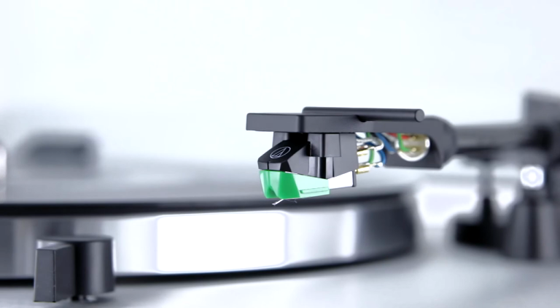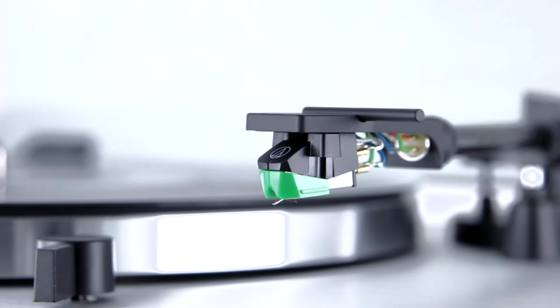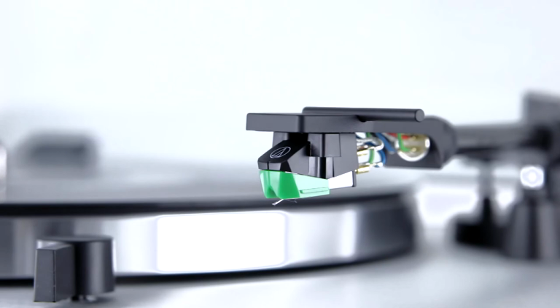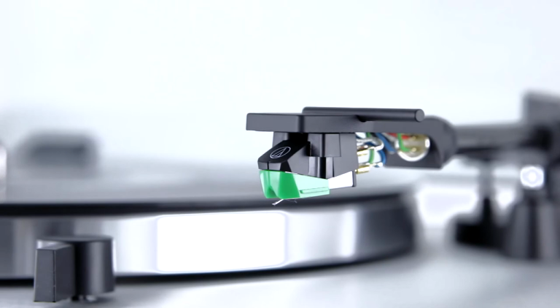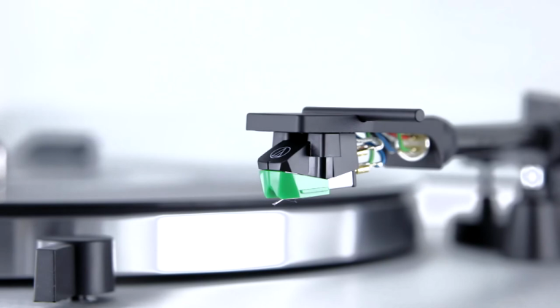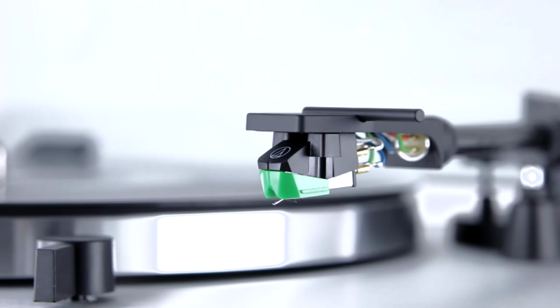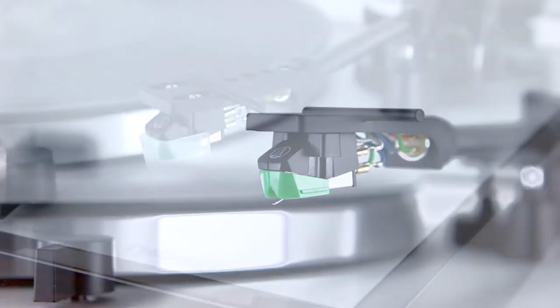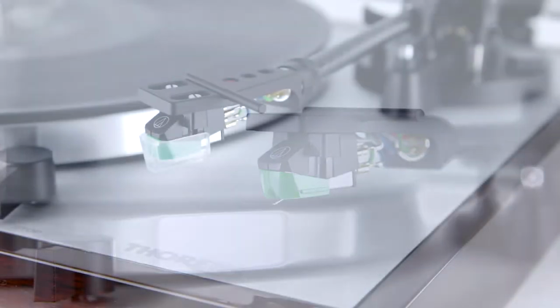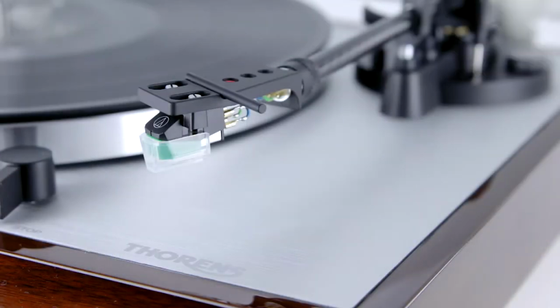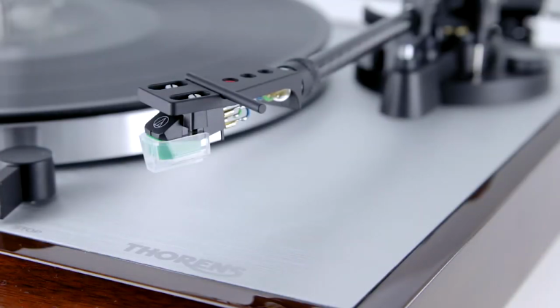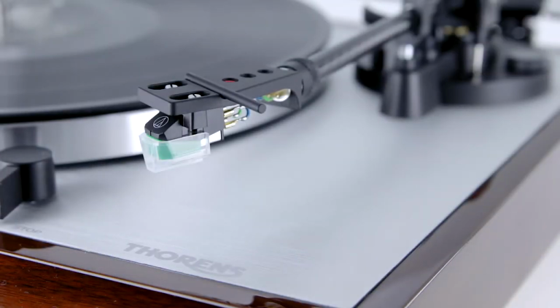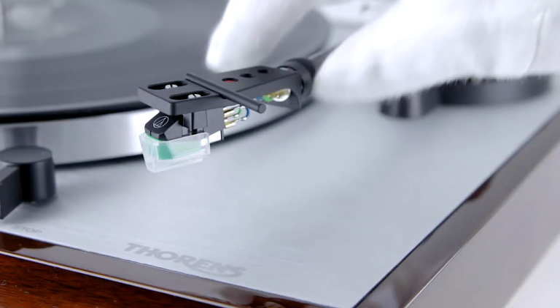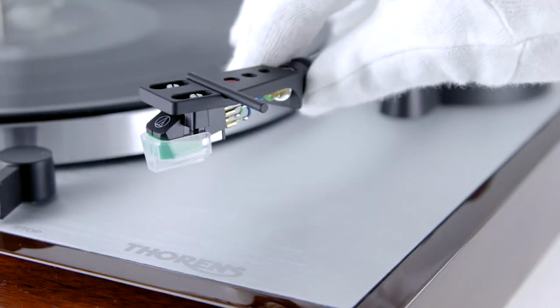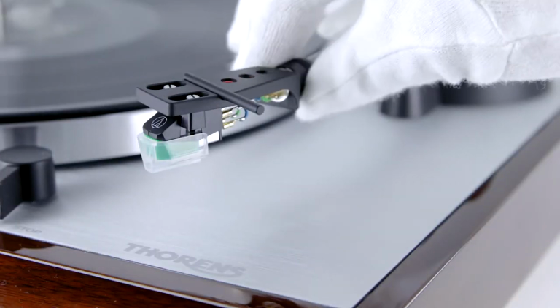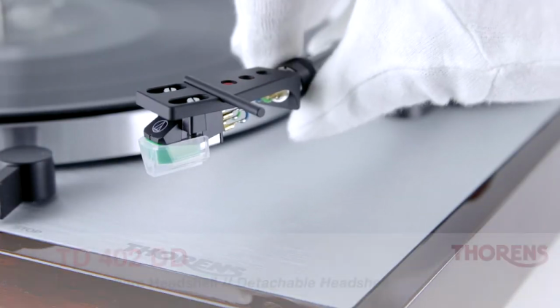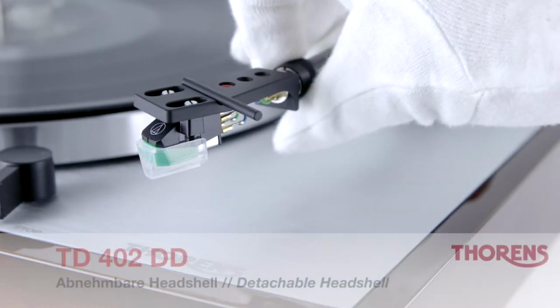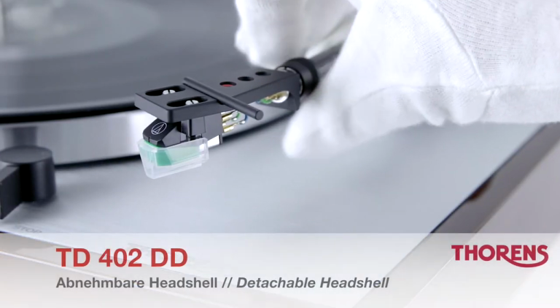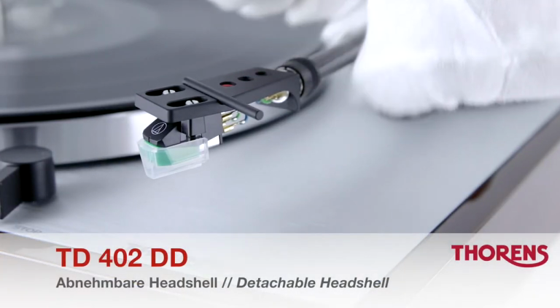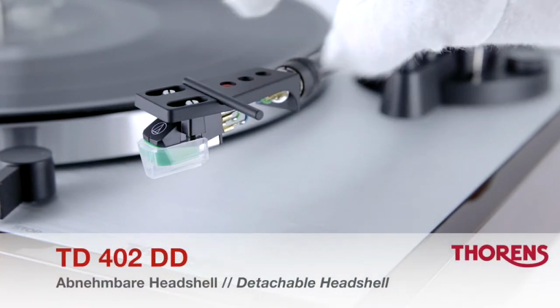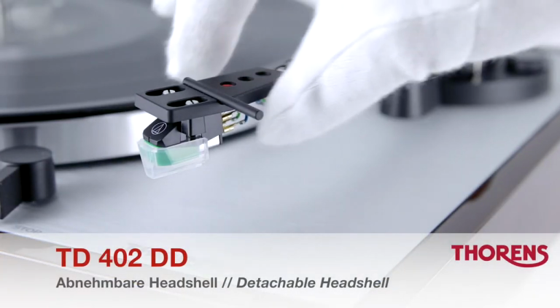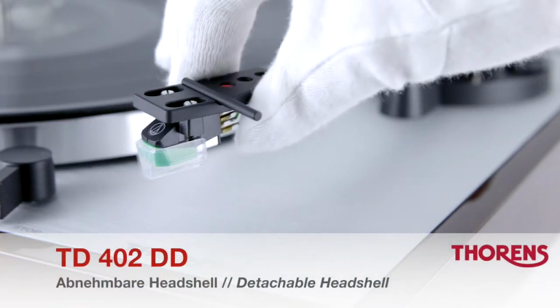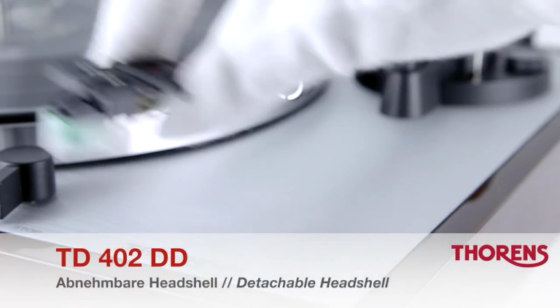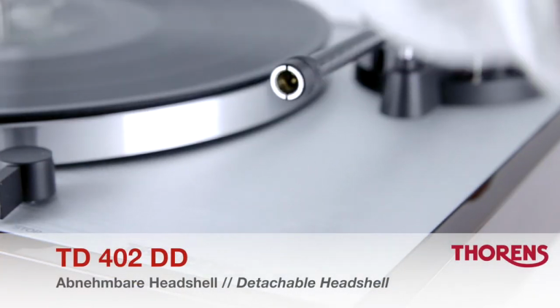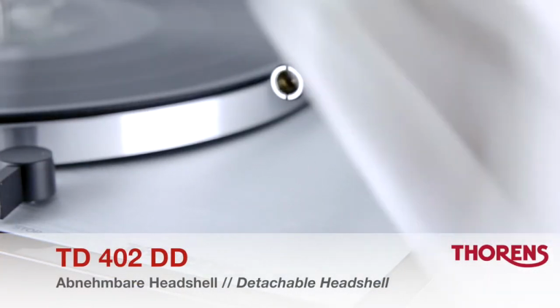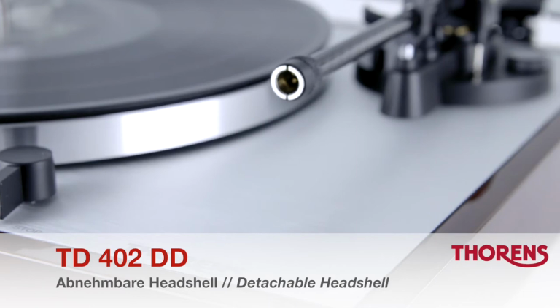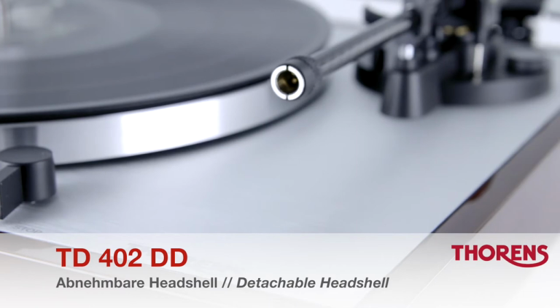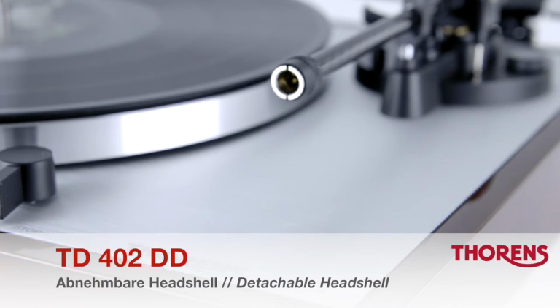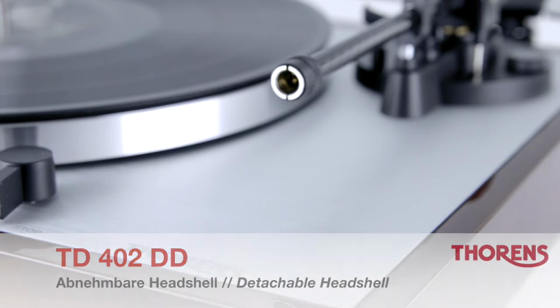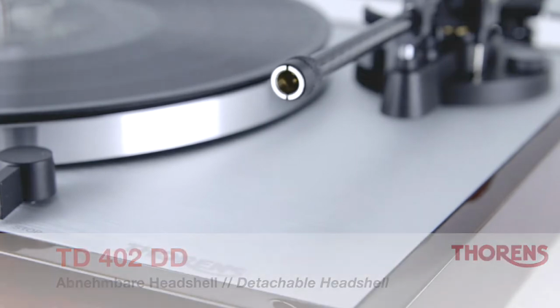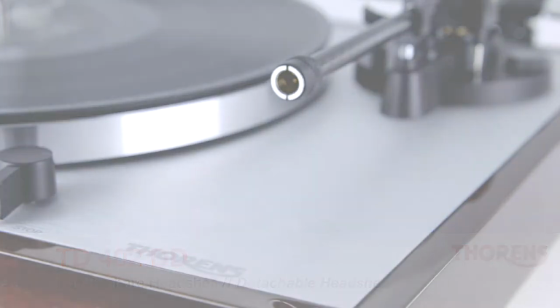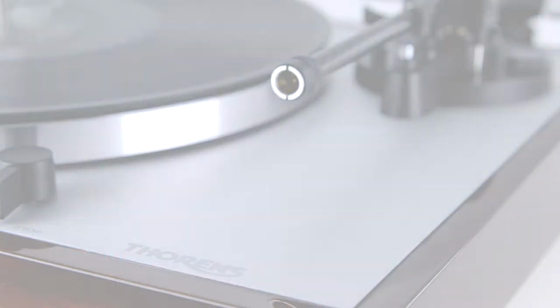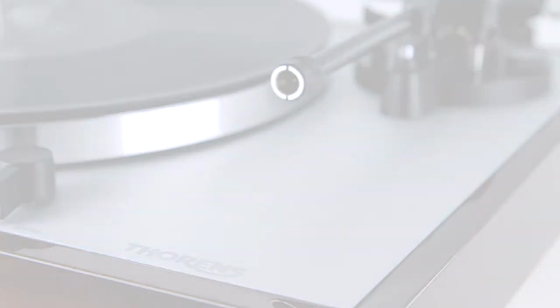The cartridge is mounted in a detachable headshell, which makes maintenance or replacing the stylus very easy.